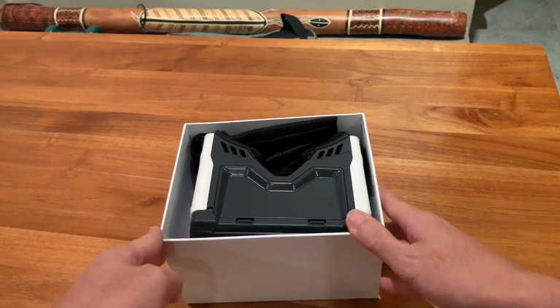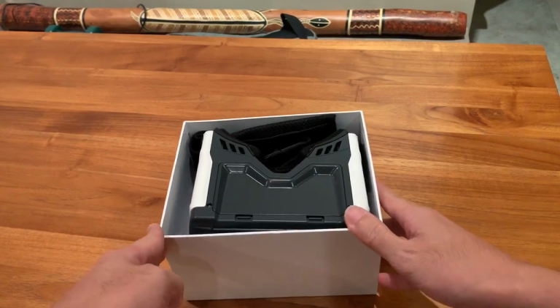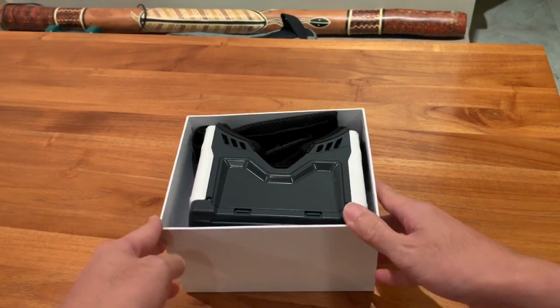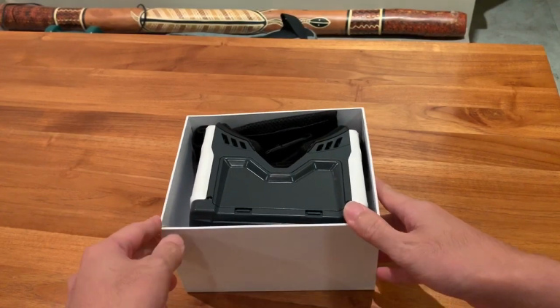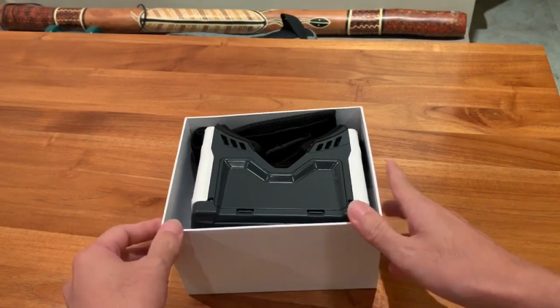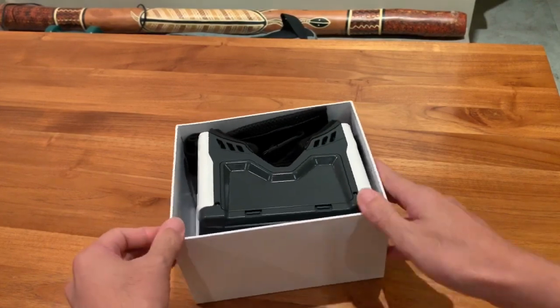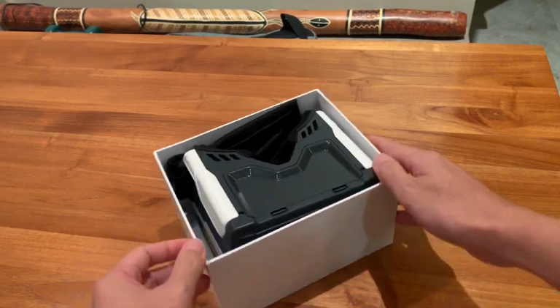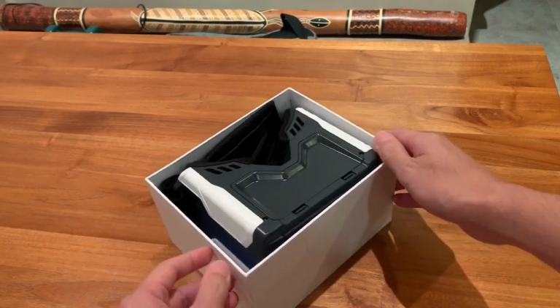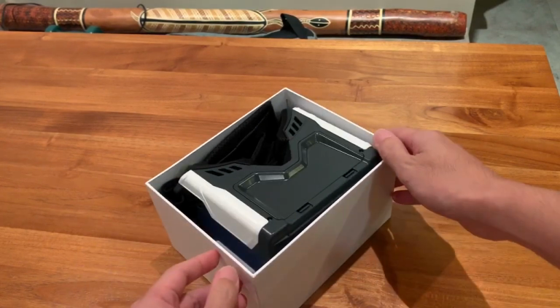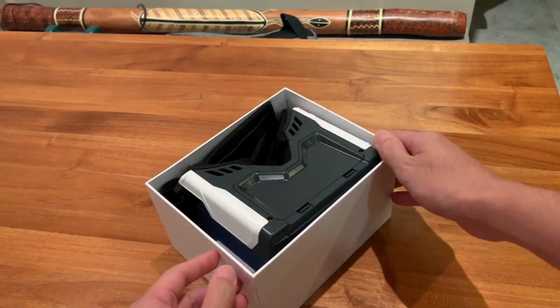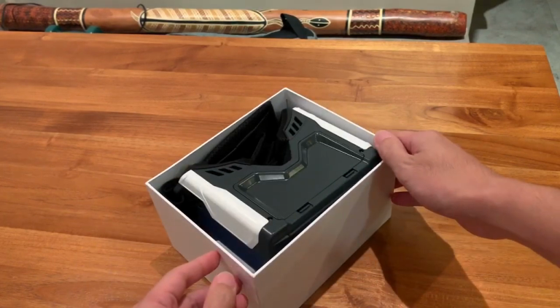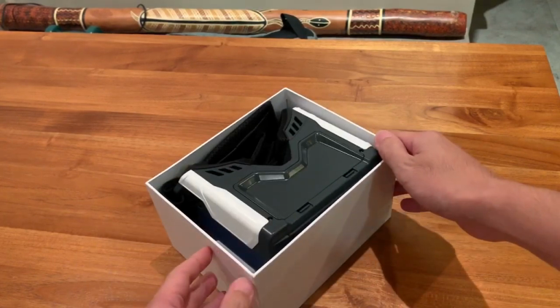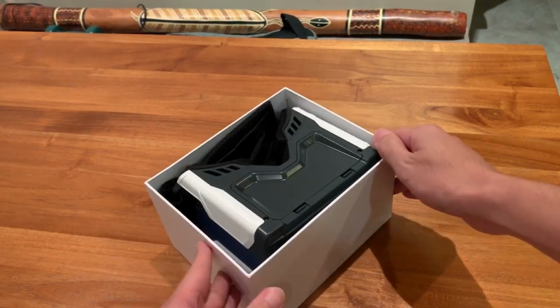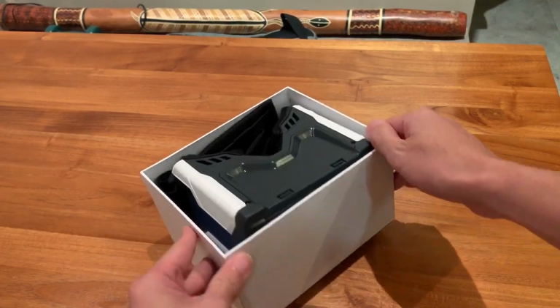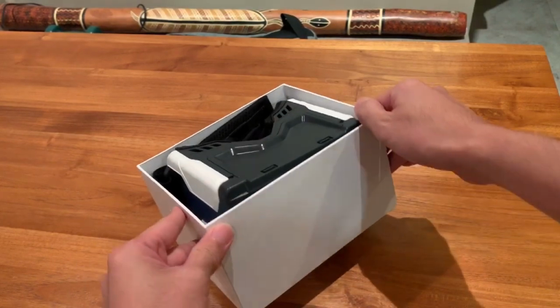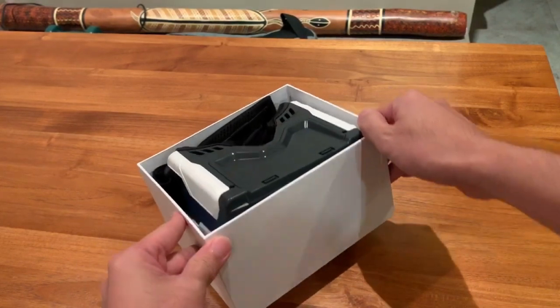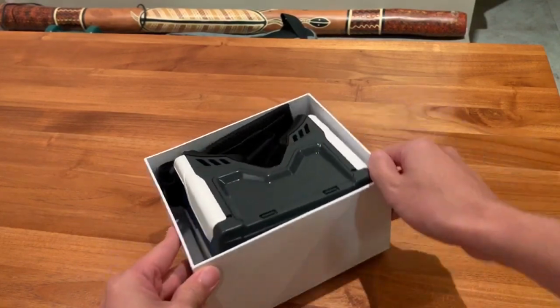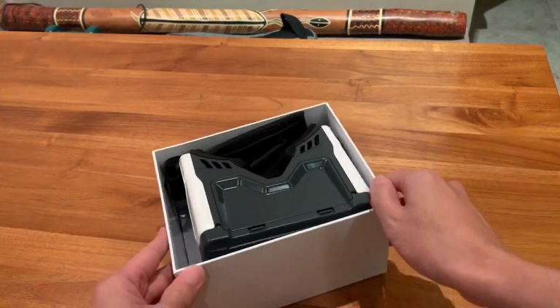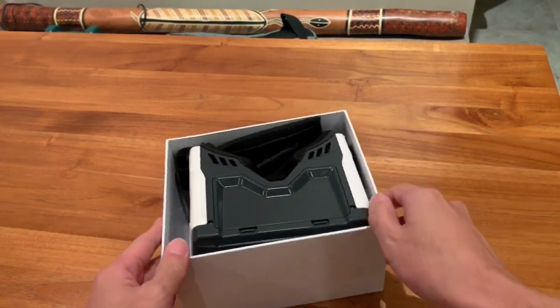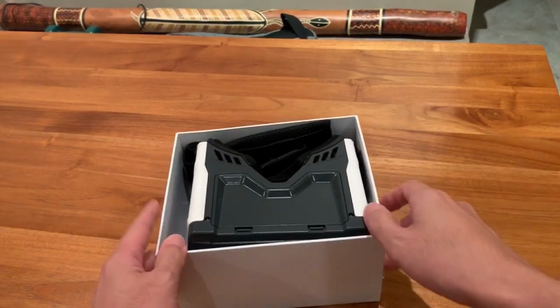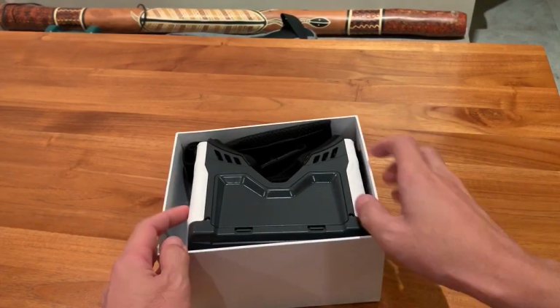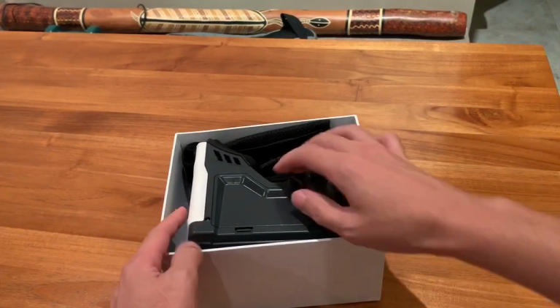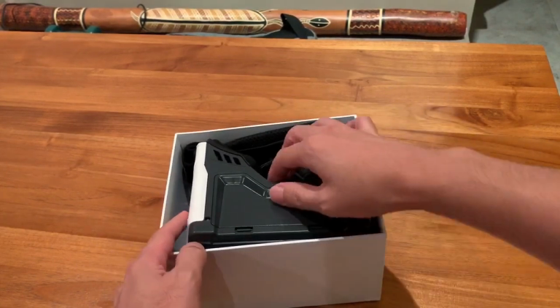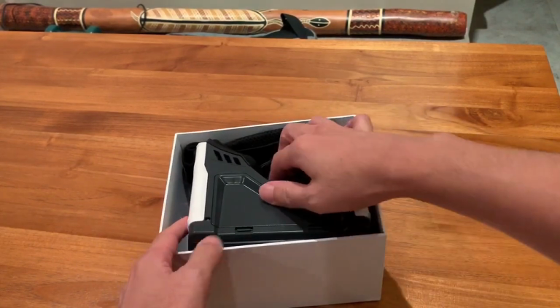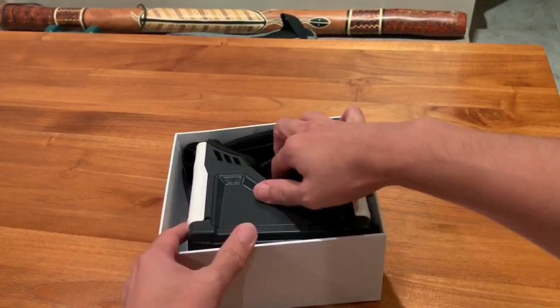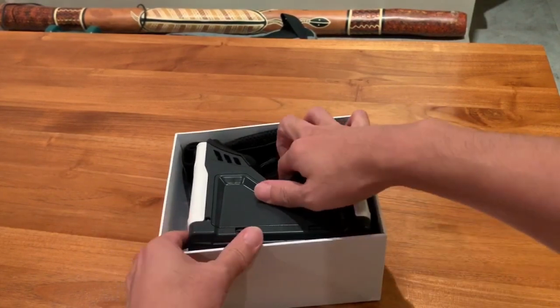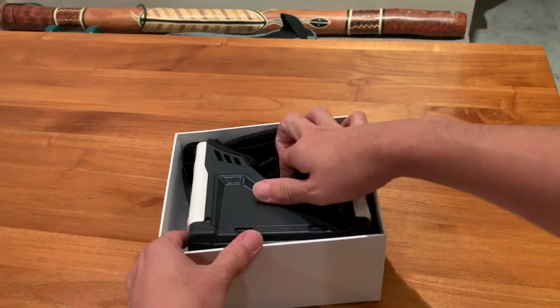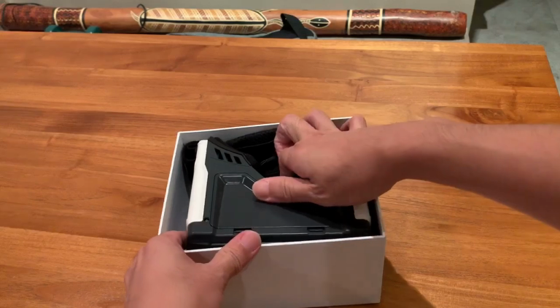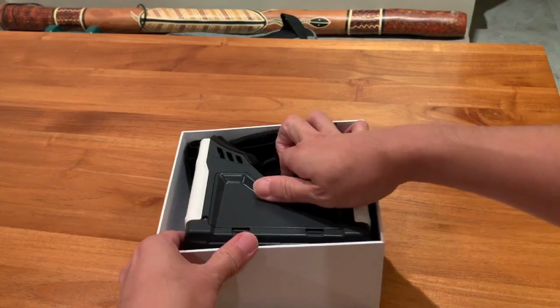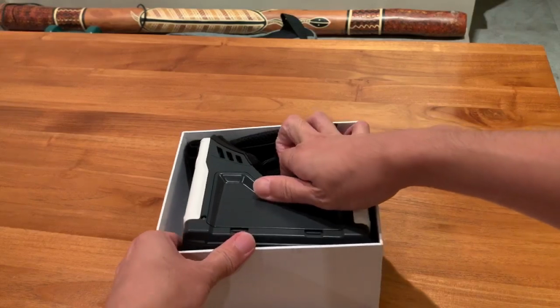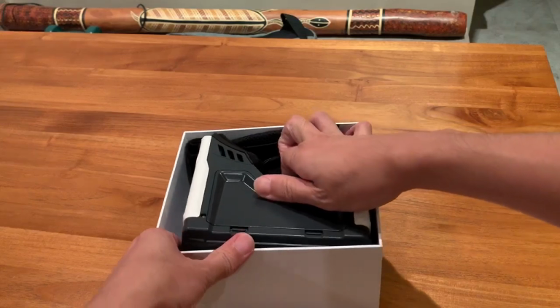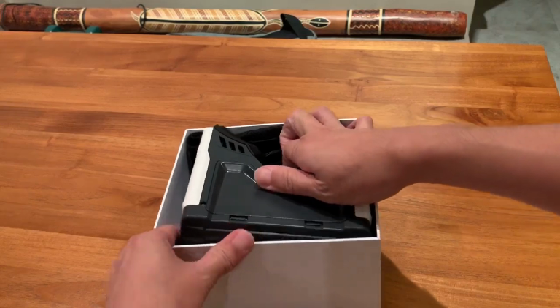It came in this compact box here. Now before you move away, this is not an unboxing video.